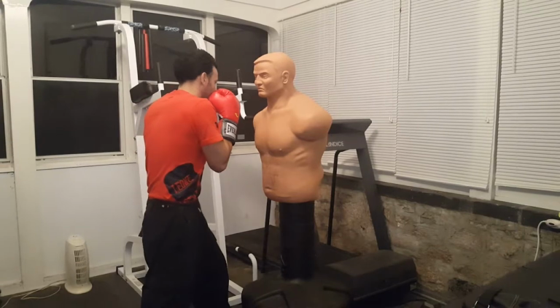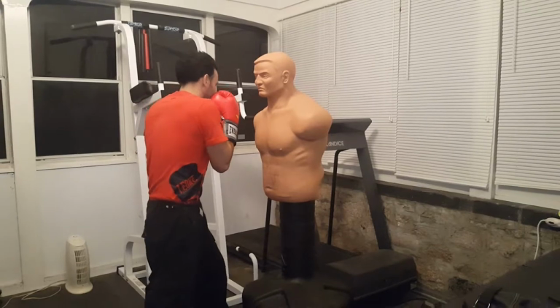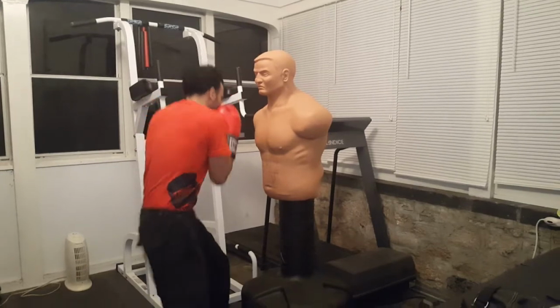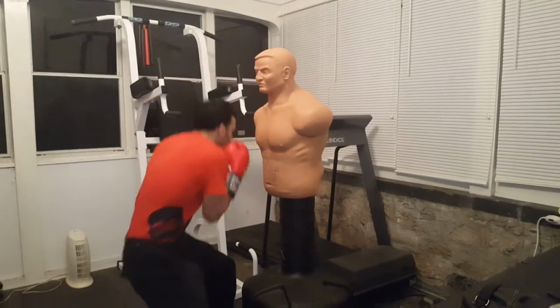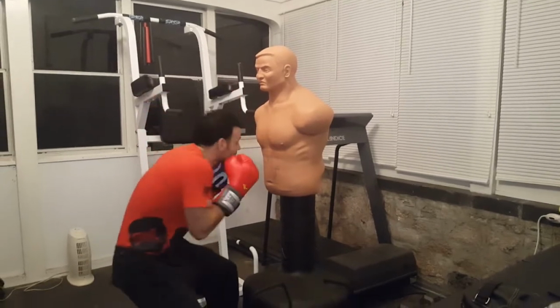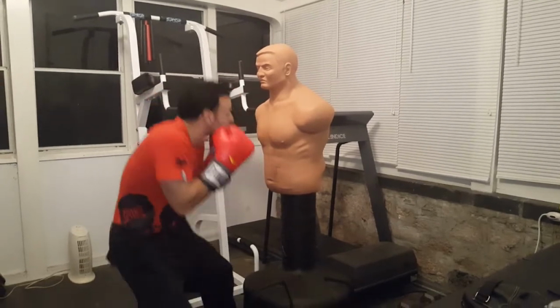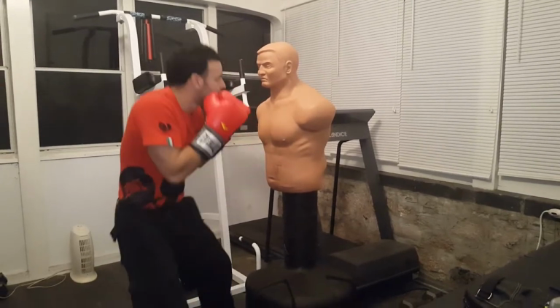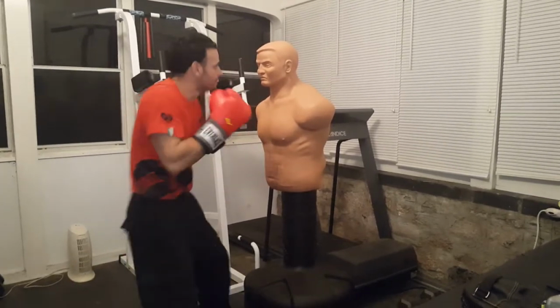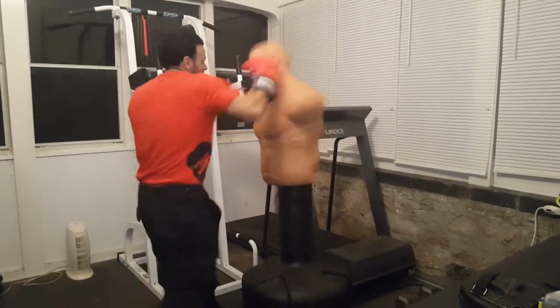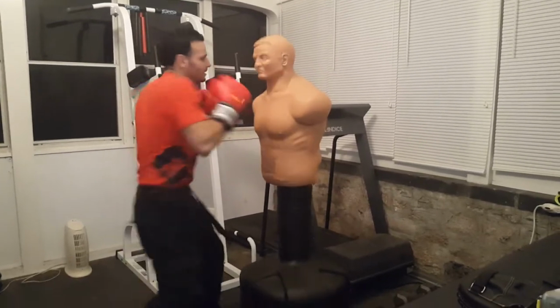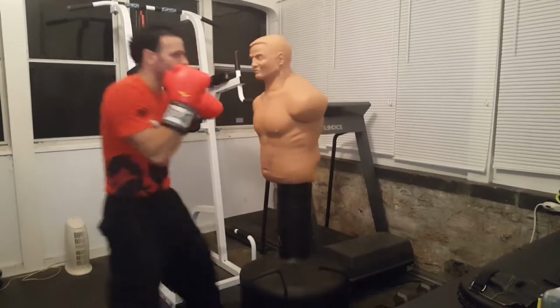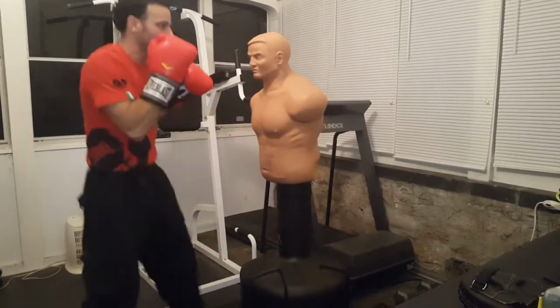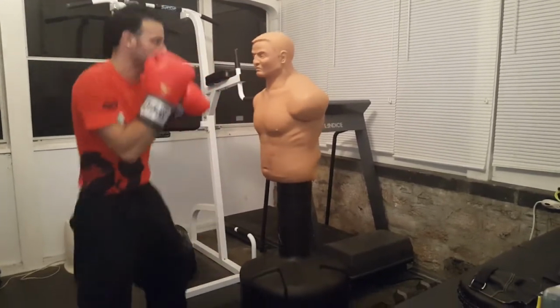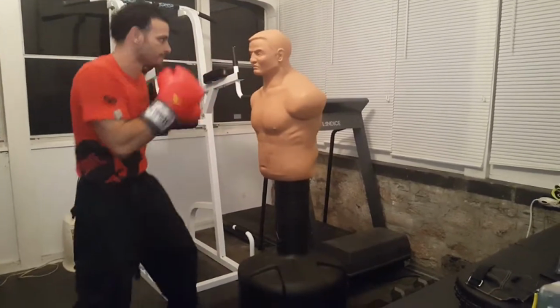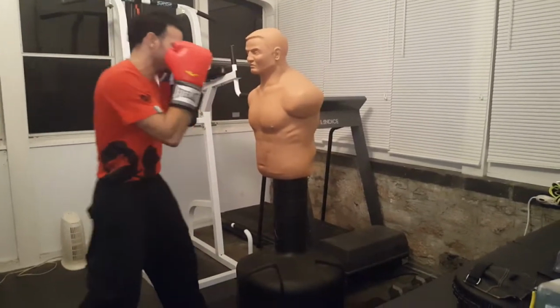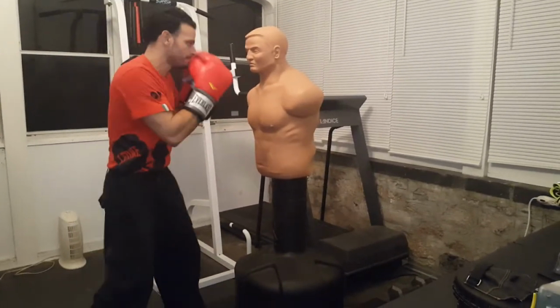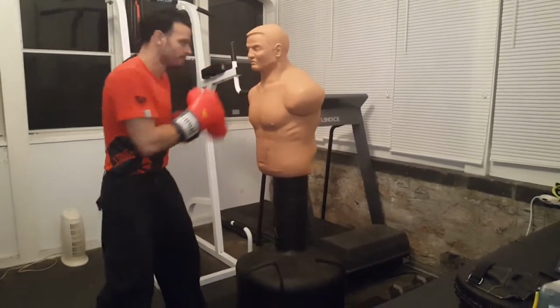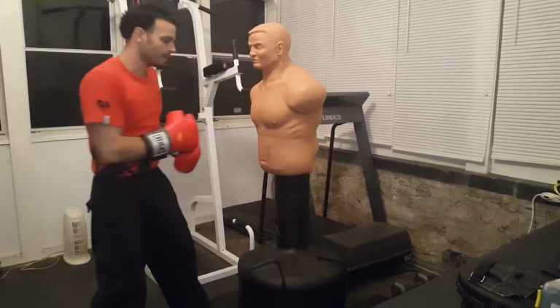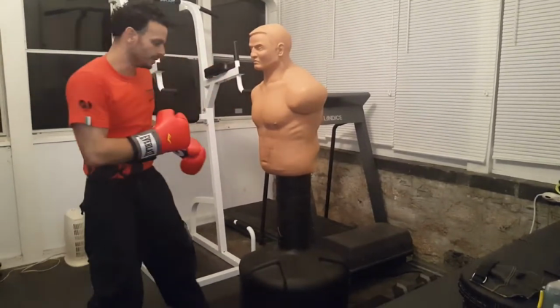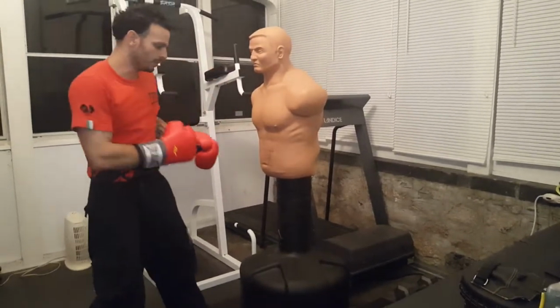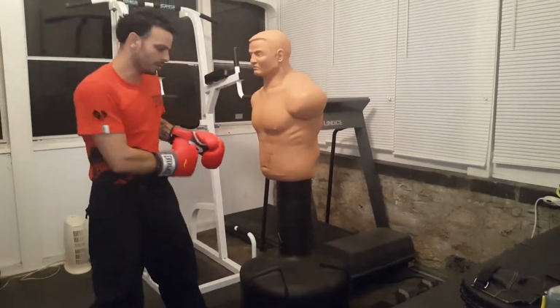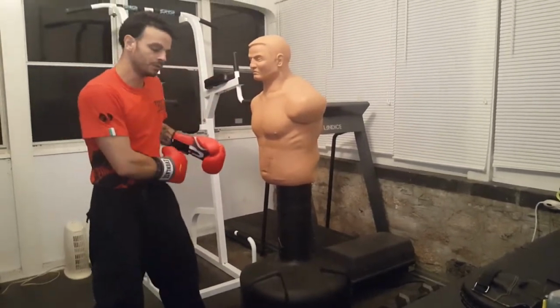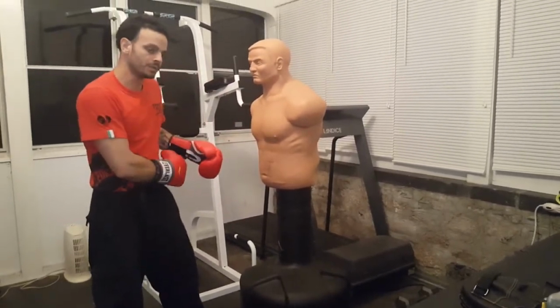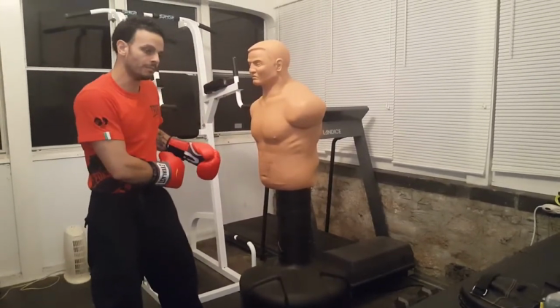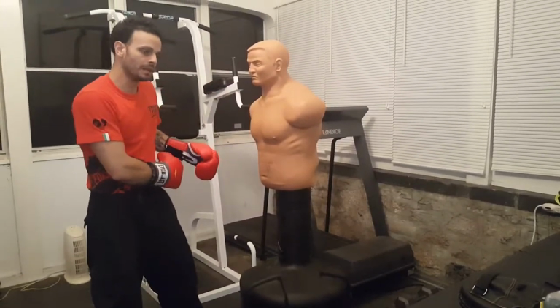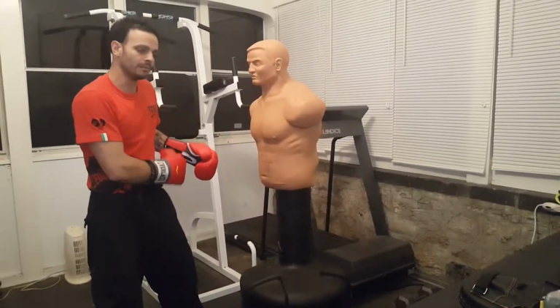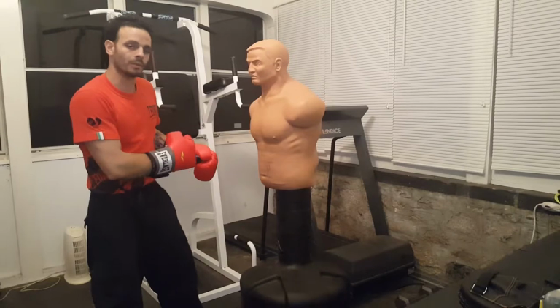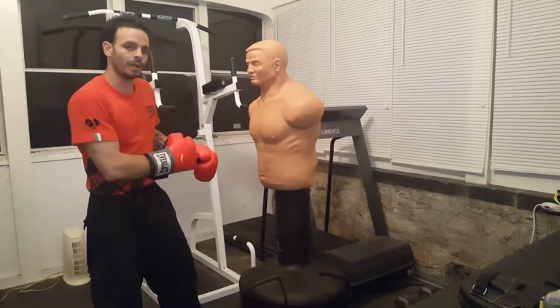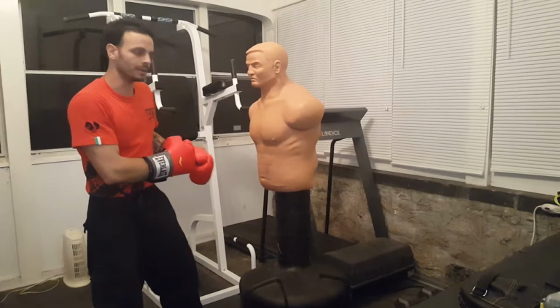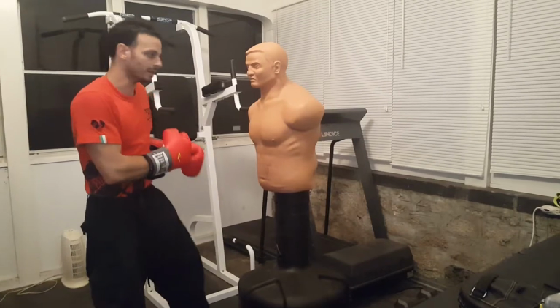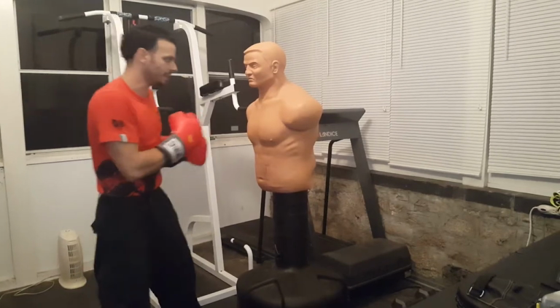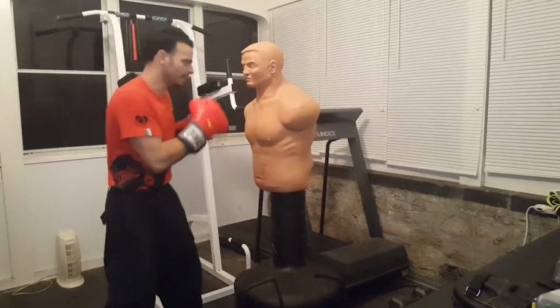I go under, come up, right hook. The more you use the body, the more power you're gonna get.